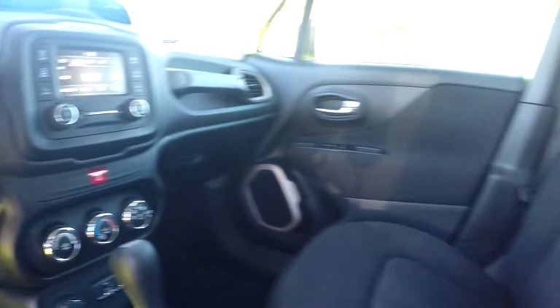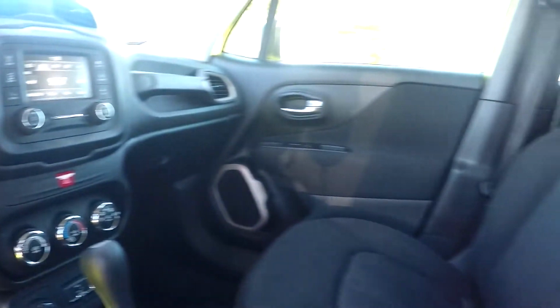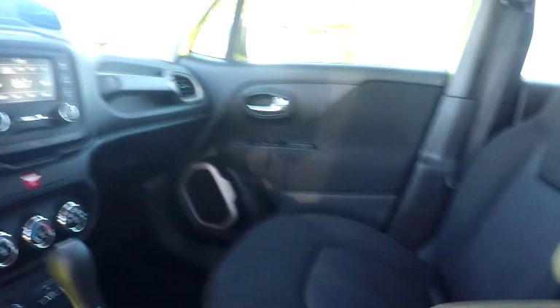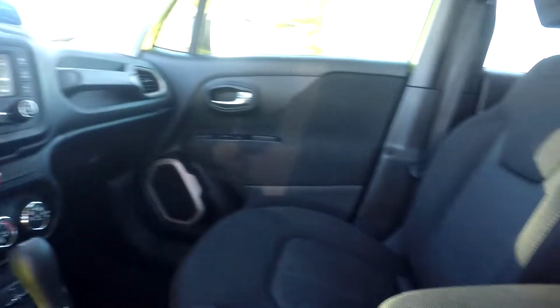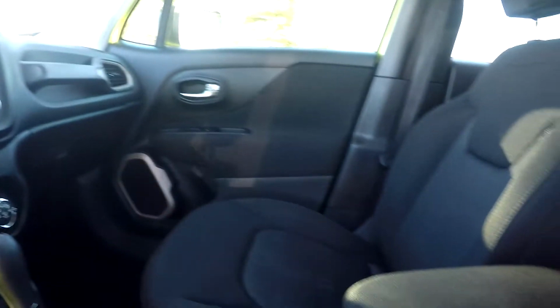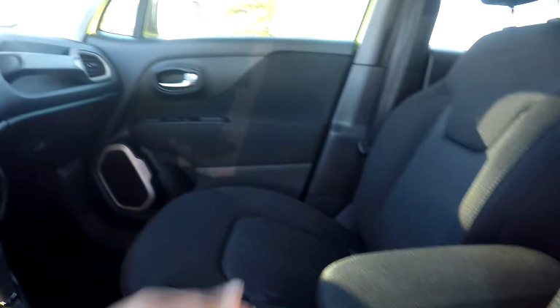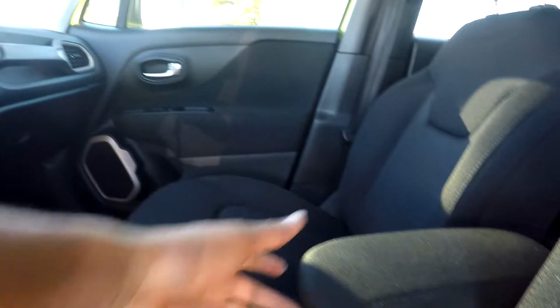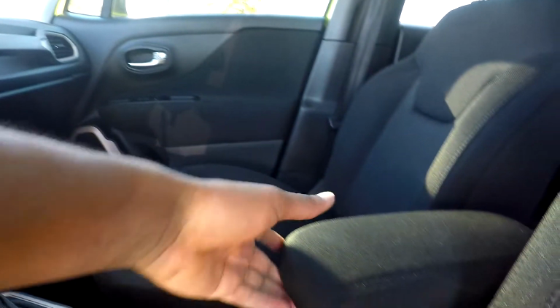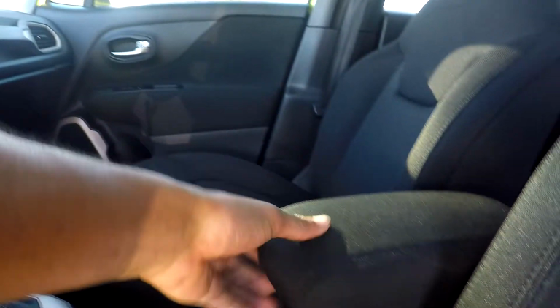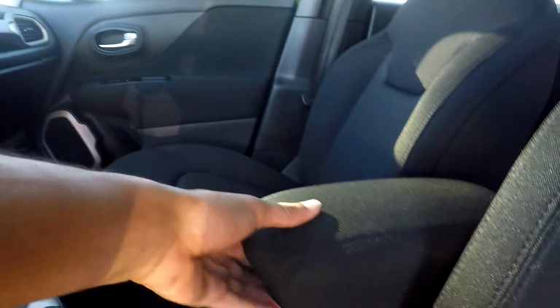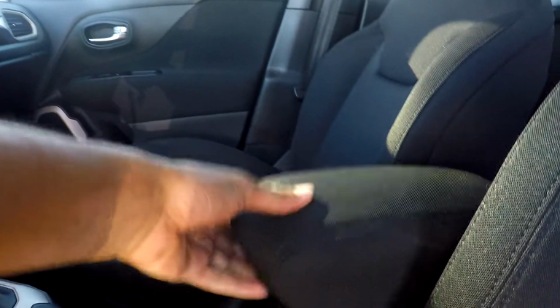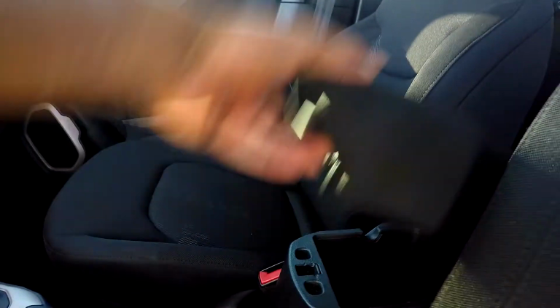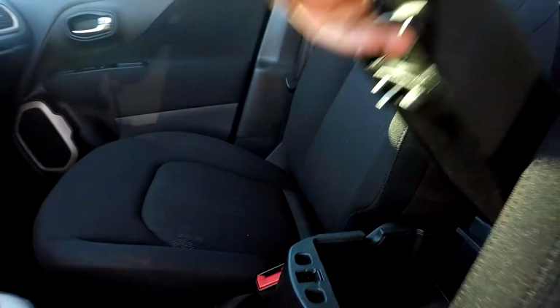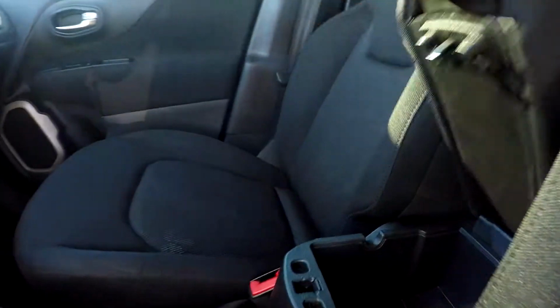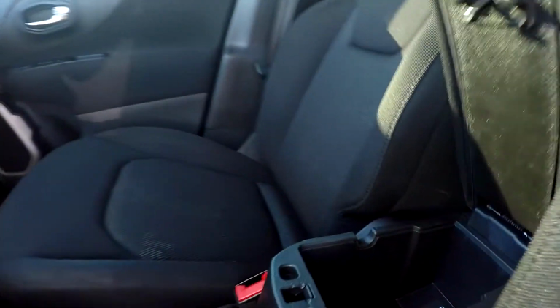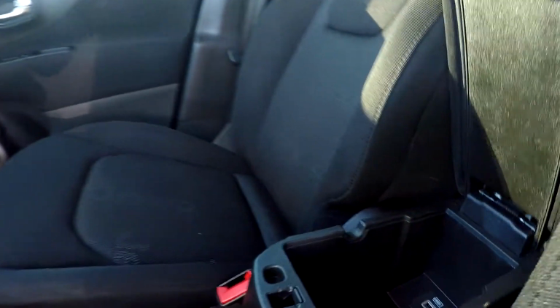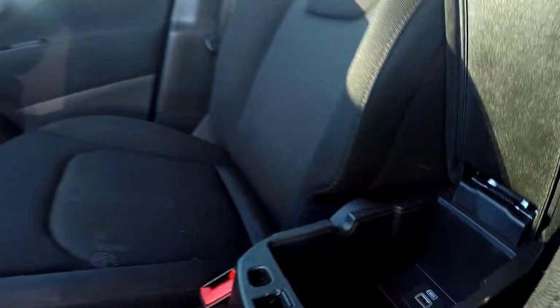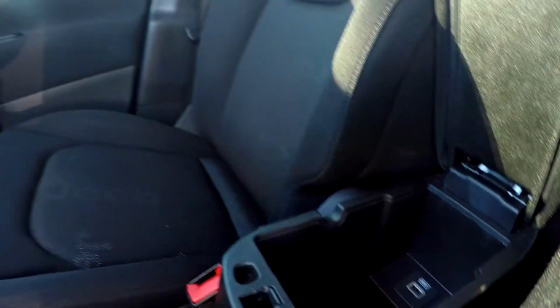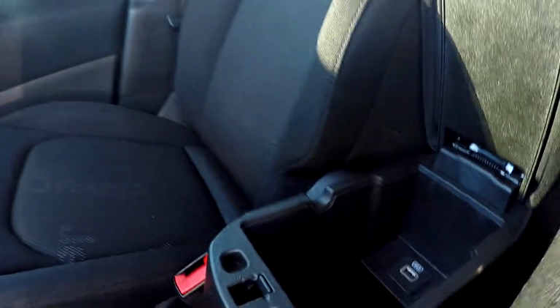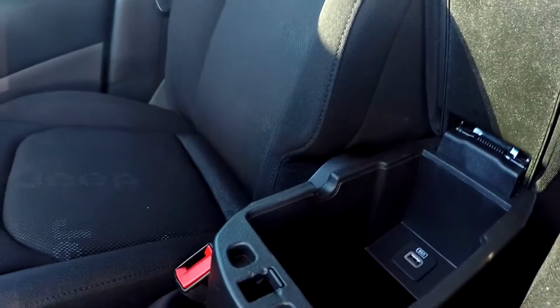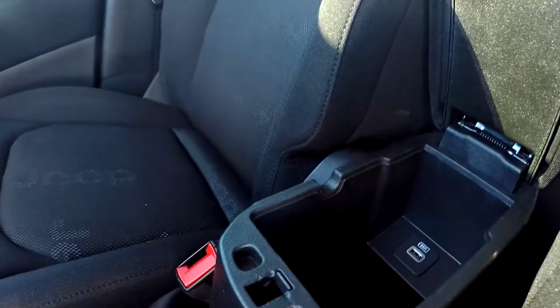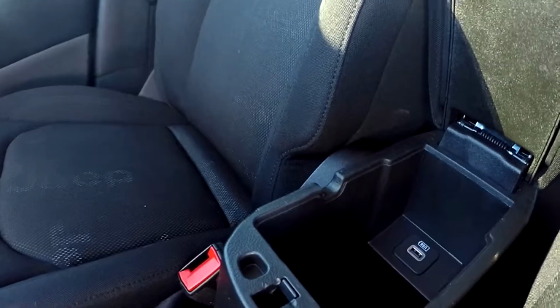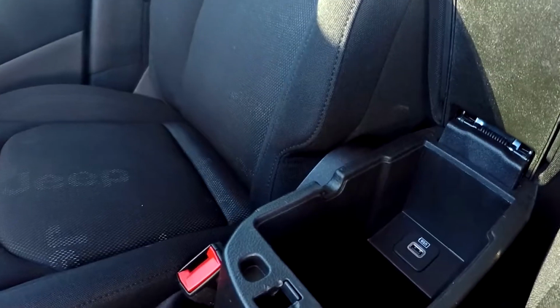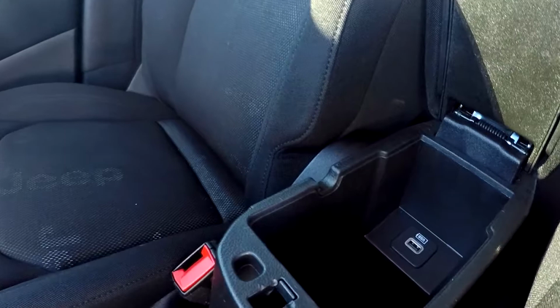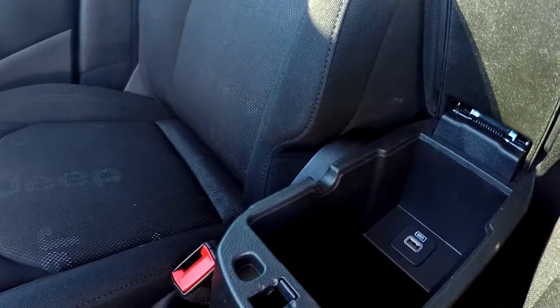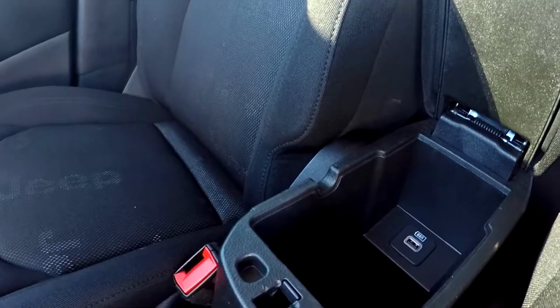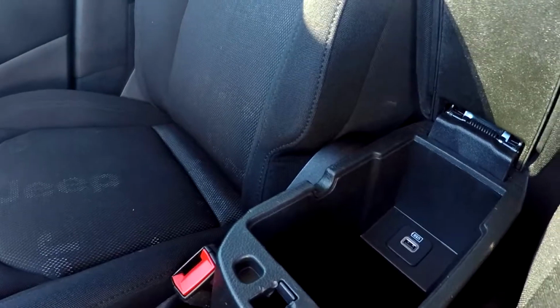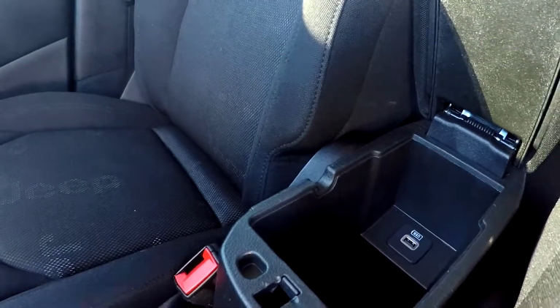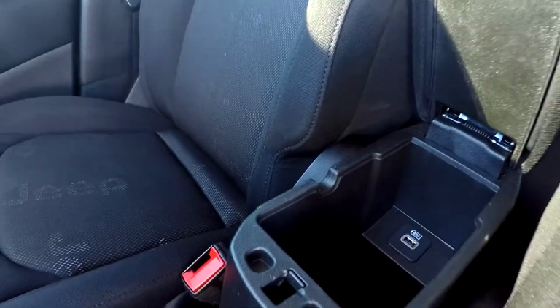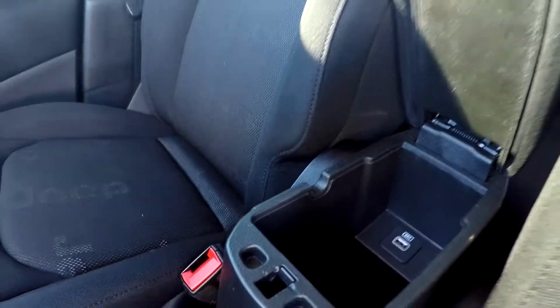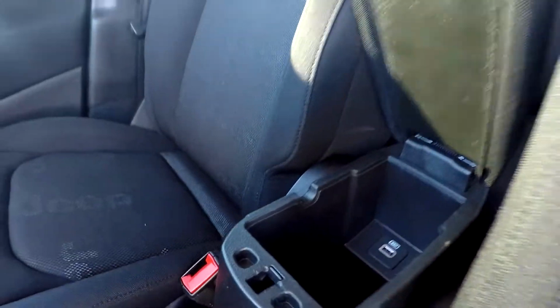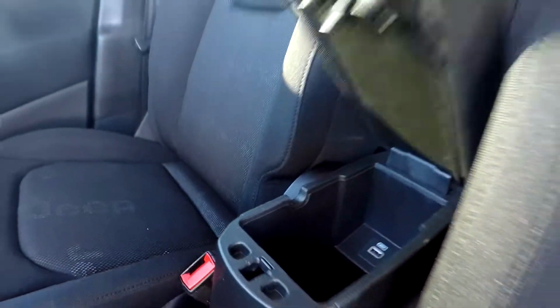Looking under the climate controls, you will see that you are going to have an additional power port here, along with USB and auxiliary. If you open your middle compartment, you will also see that you are going to have additional USB in there as well.